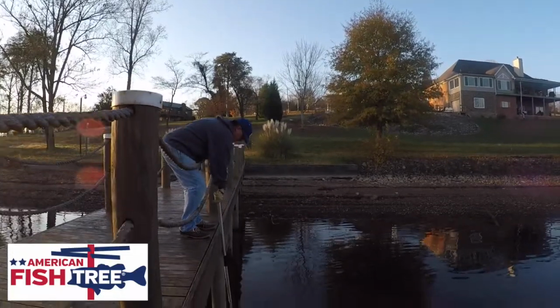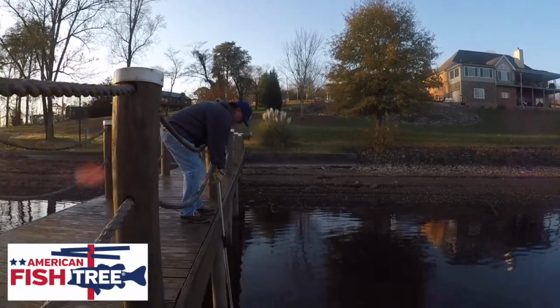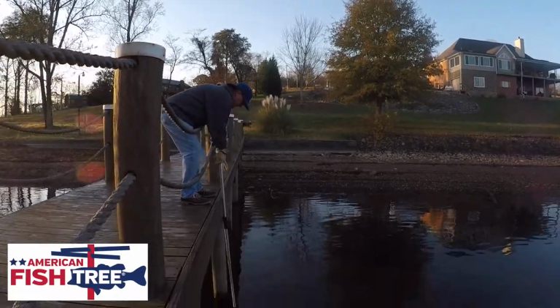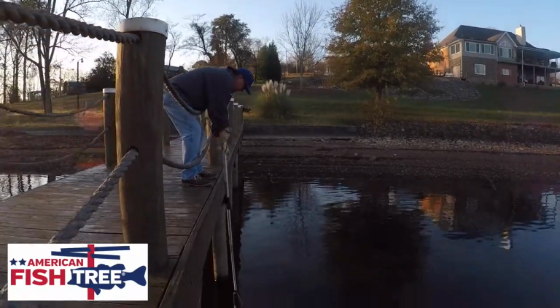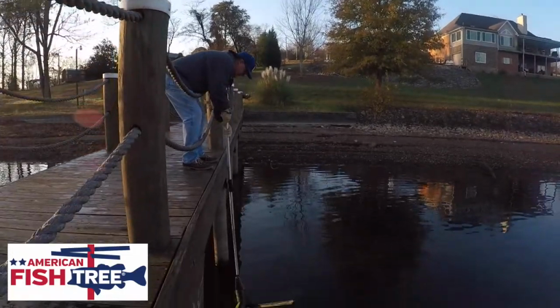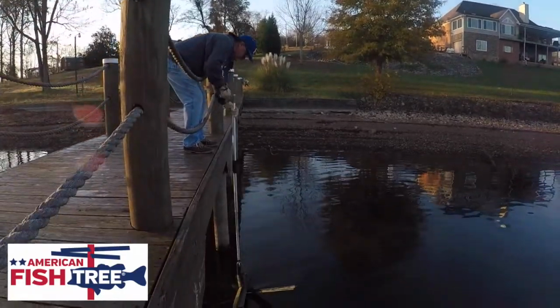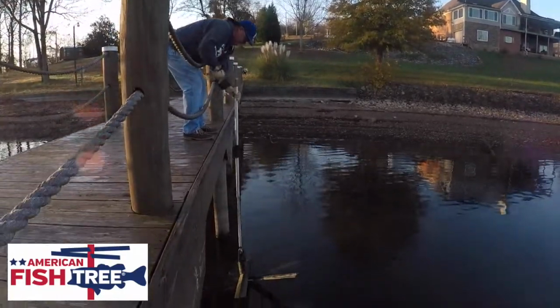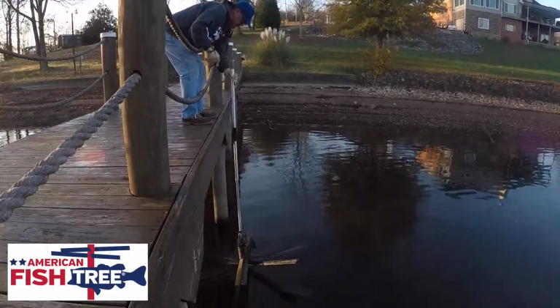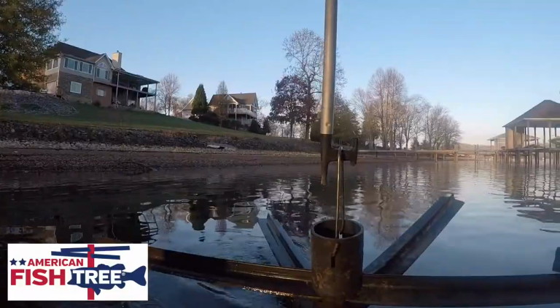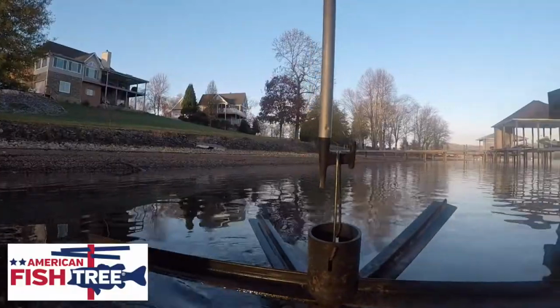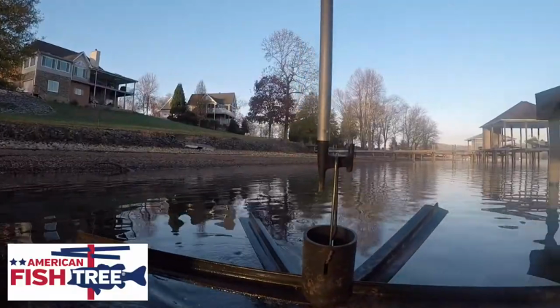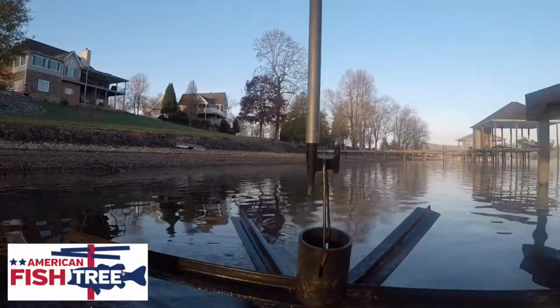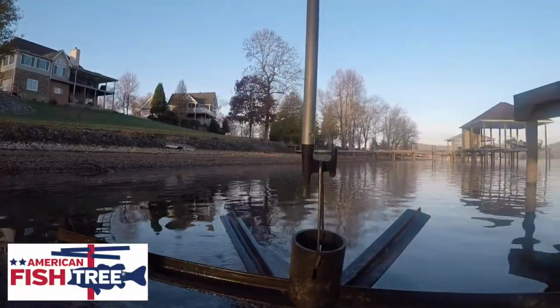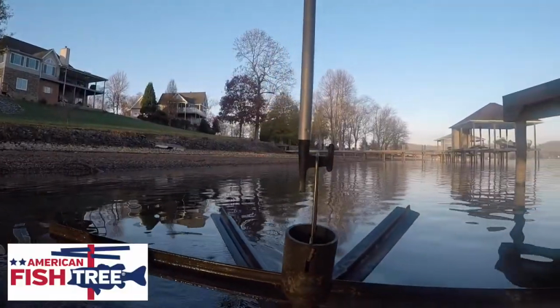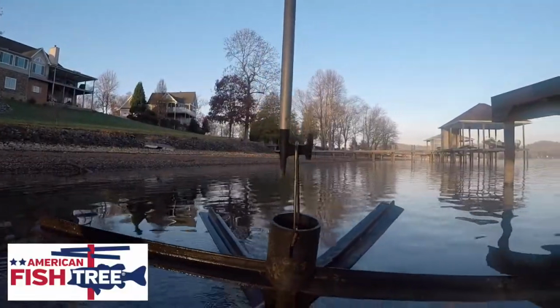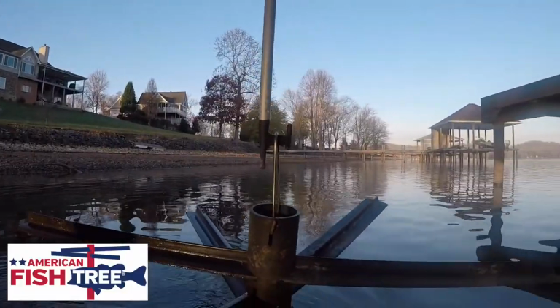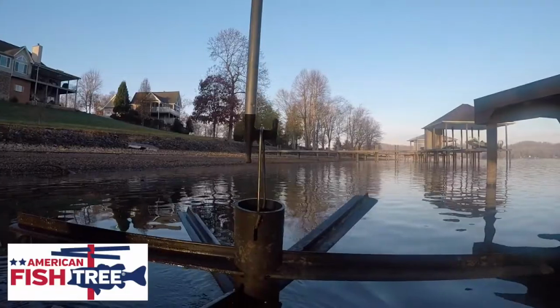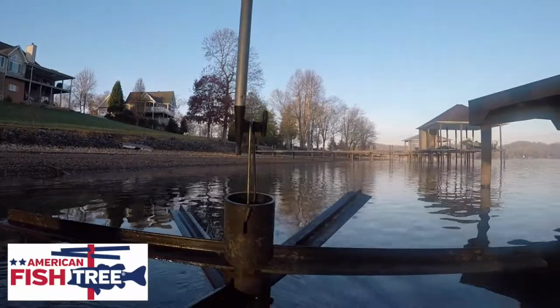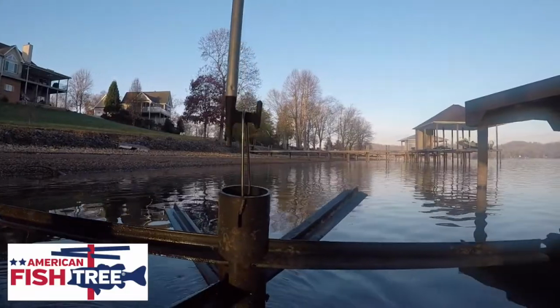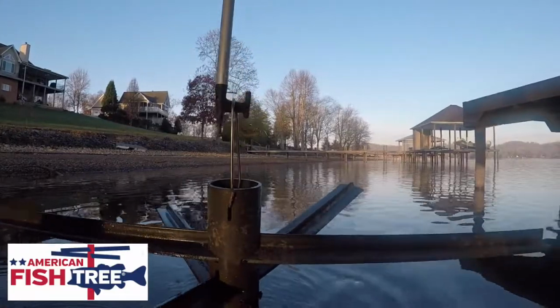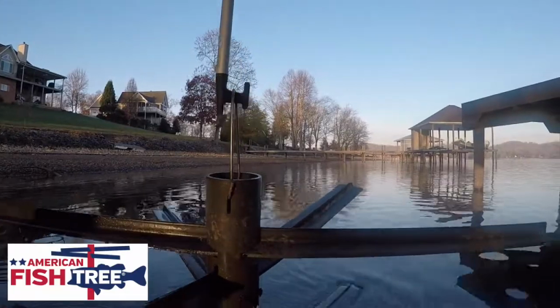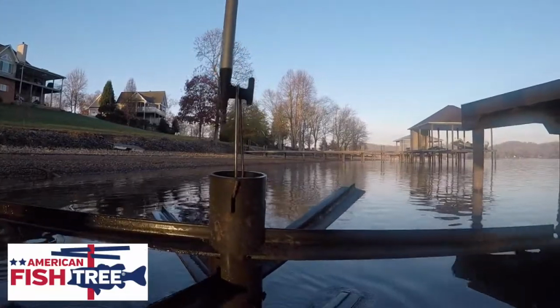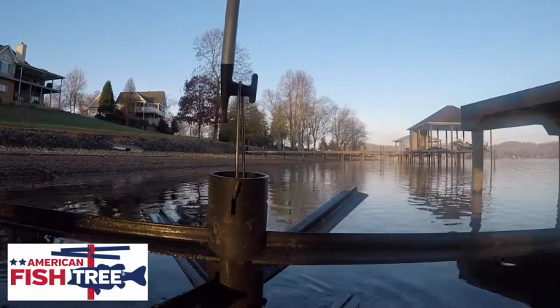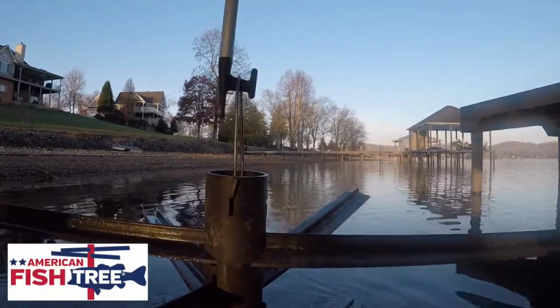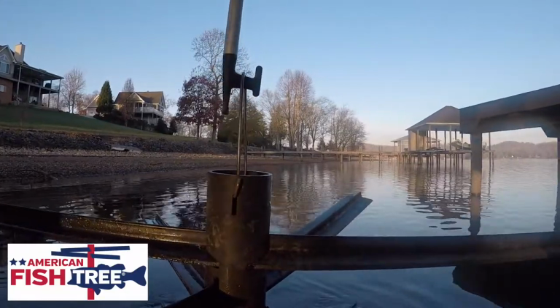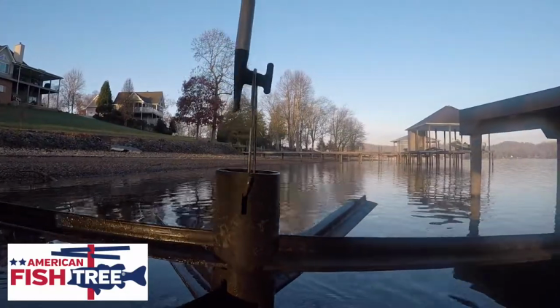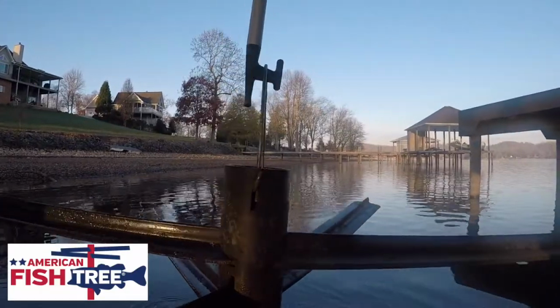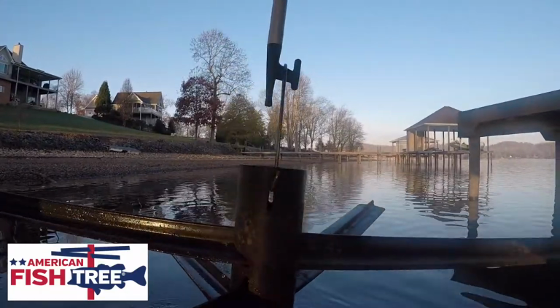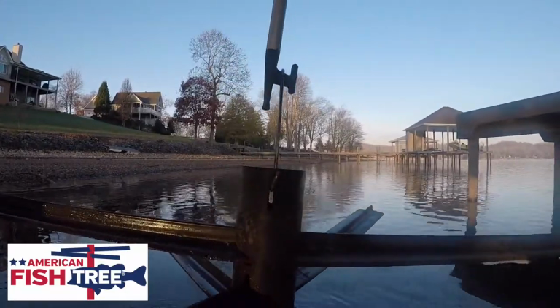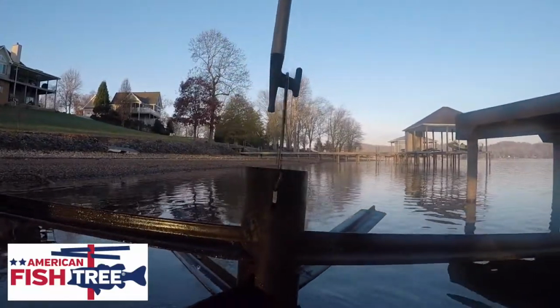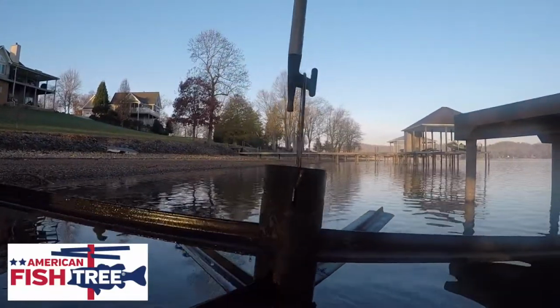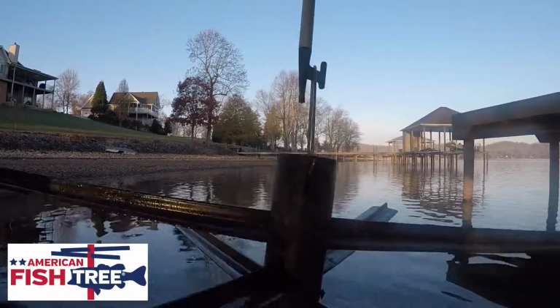With the built-in handle, the American Fish Tree is easy to grab with a hook for easy removal or relocation.